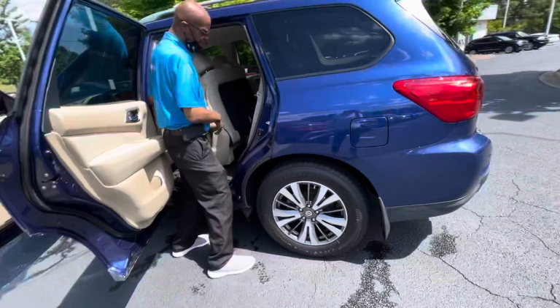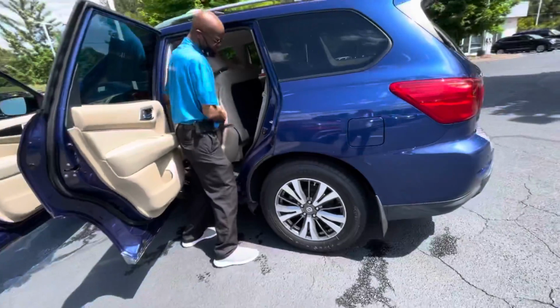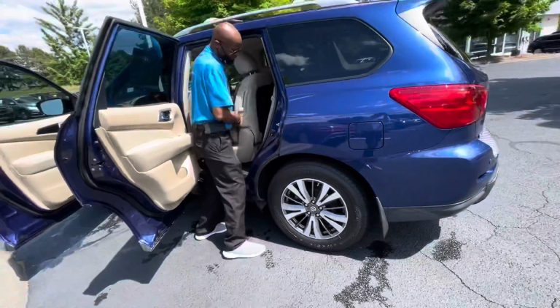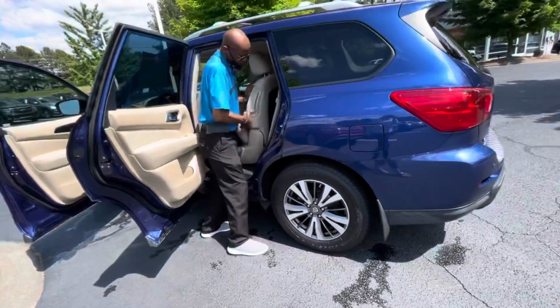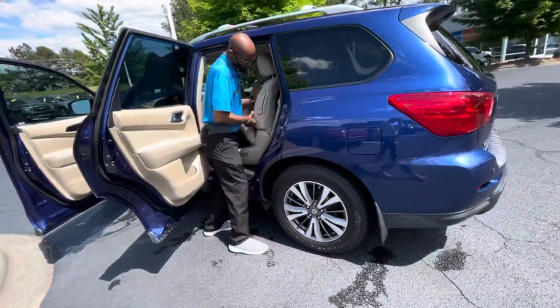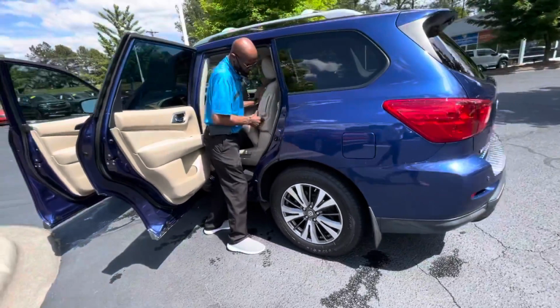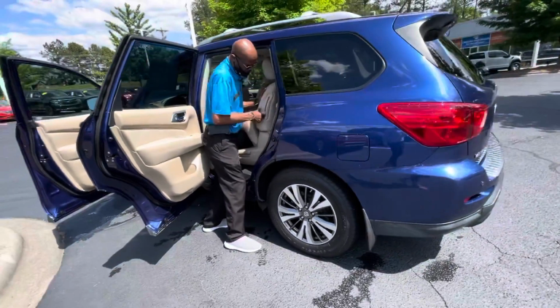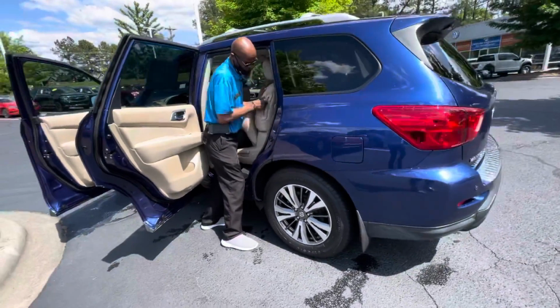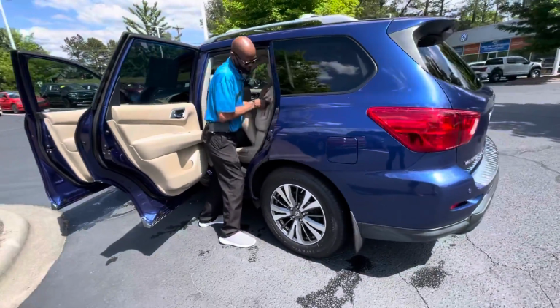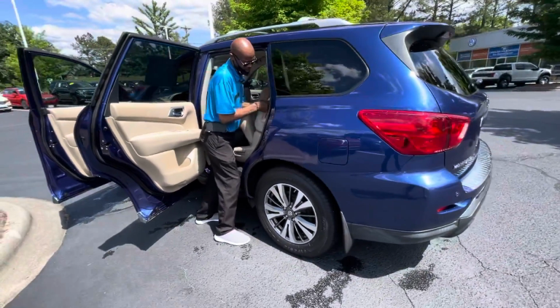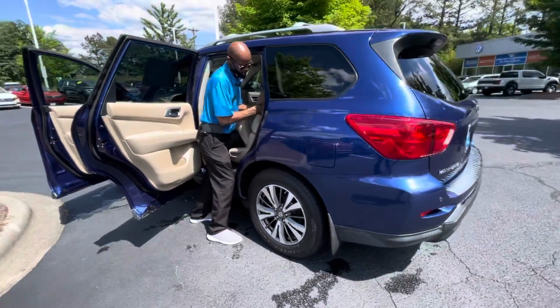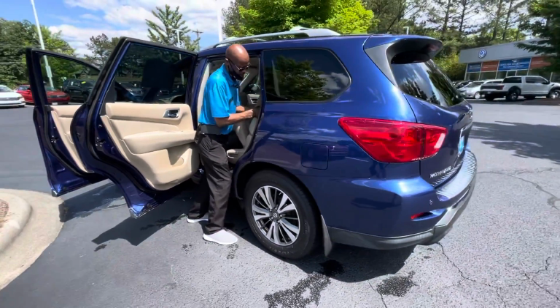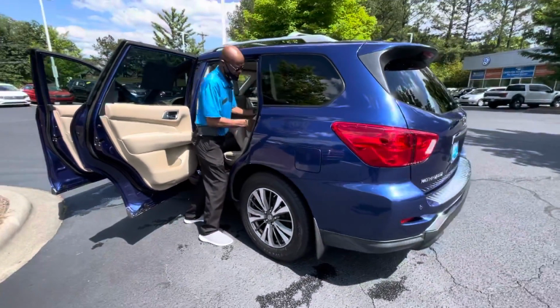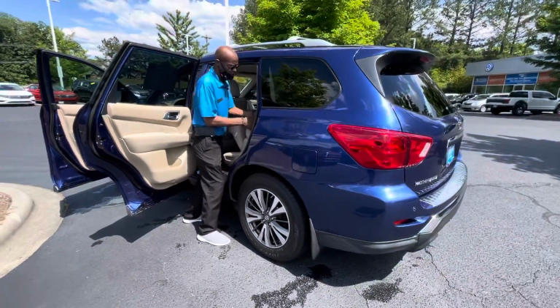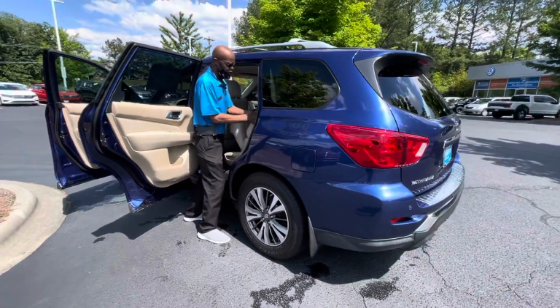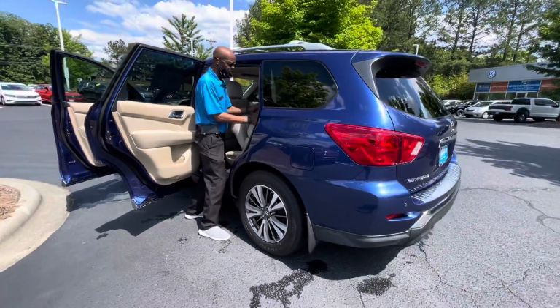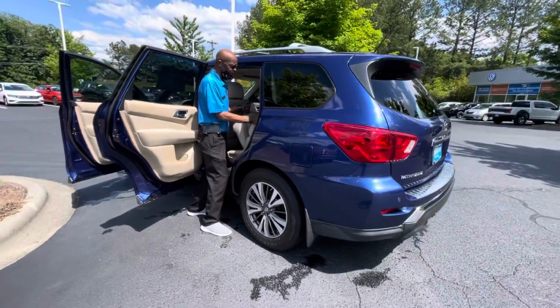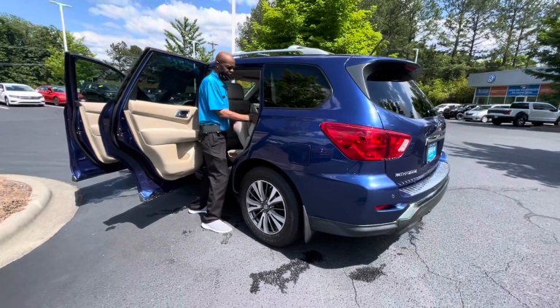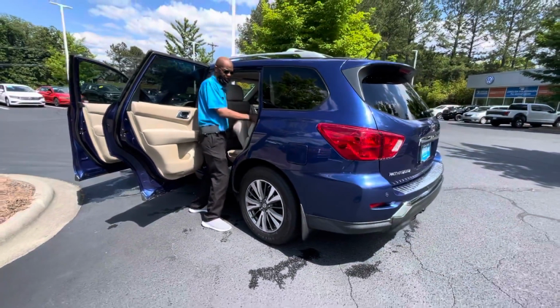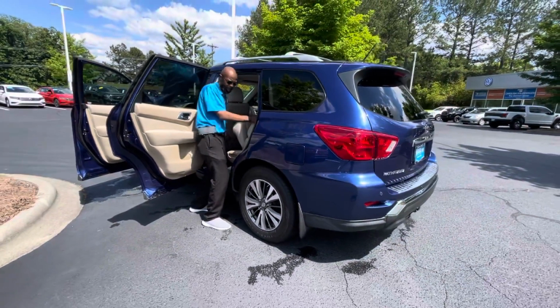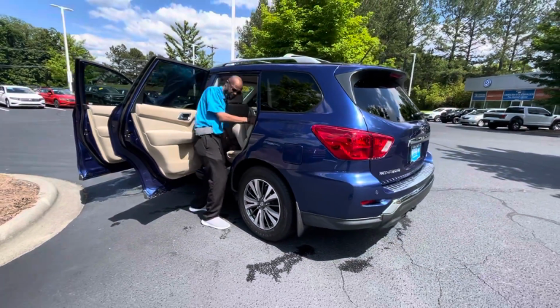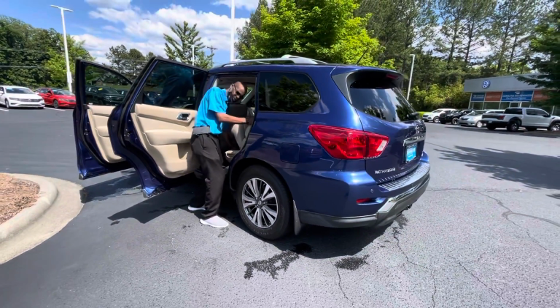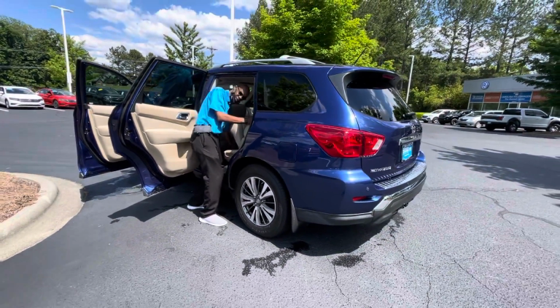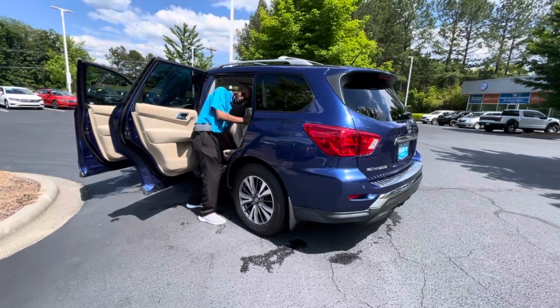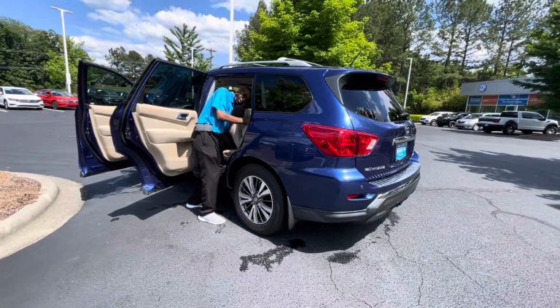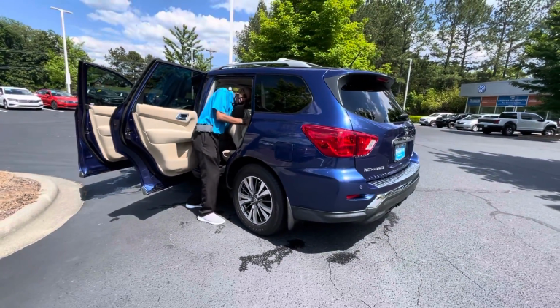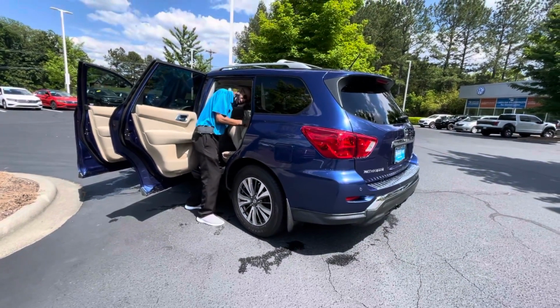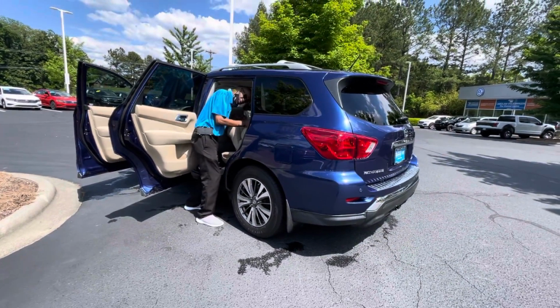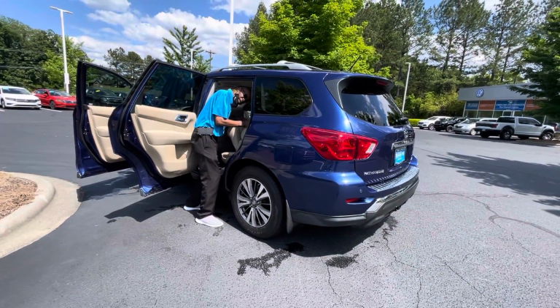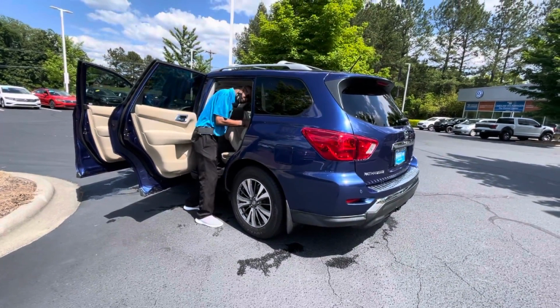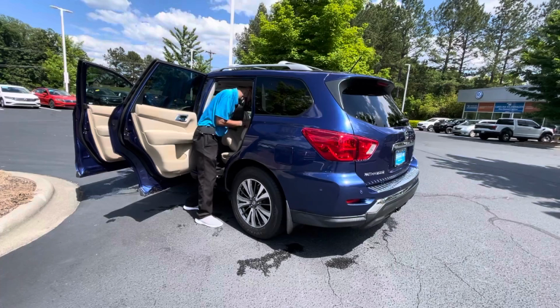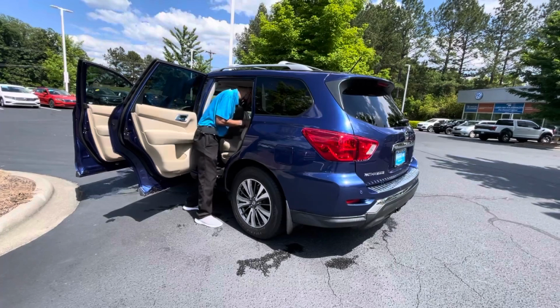It is still available. The used car market is pretty hot, so this car won't be here too long.